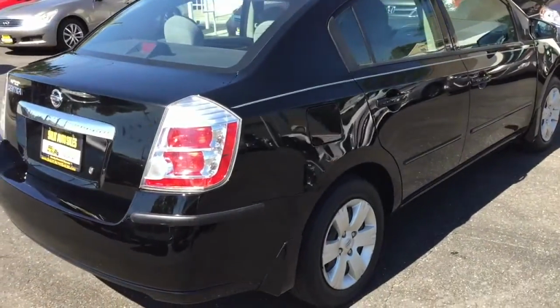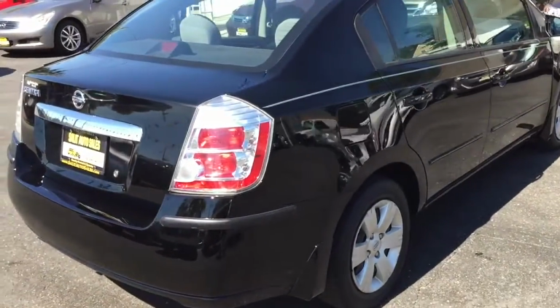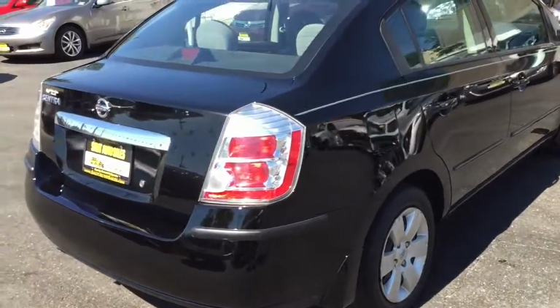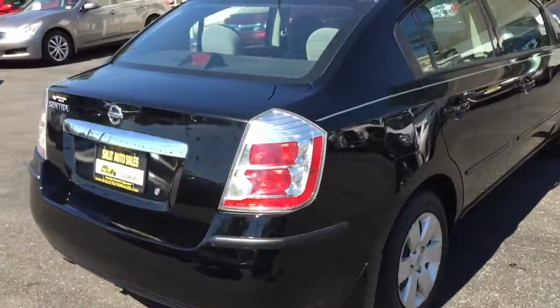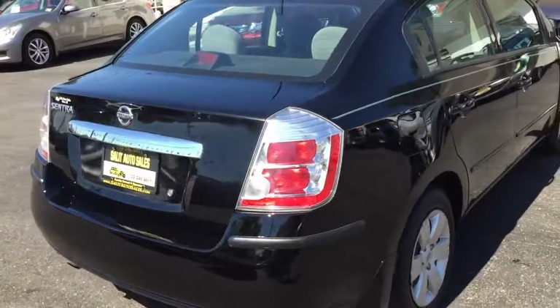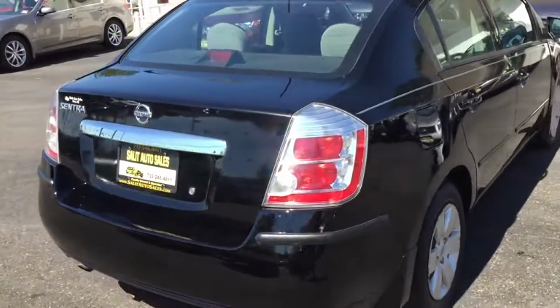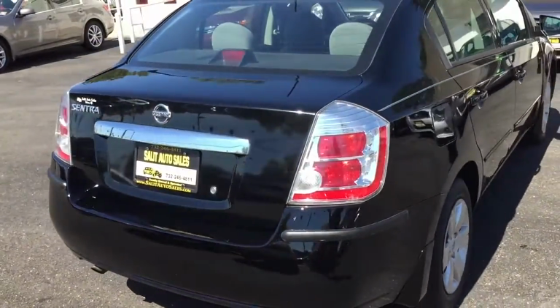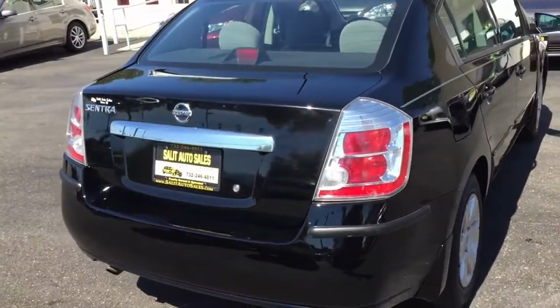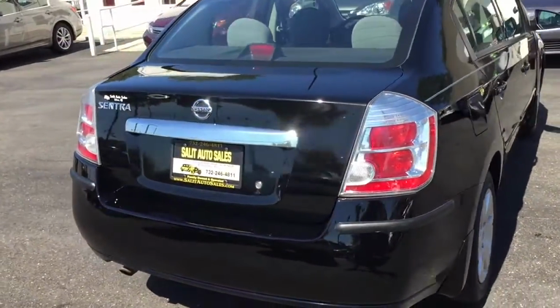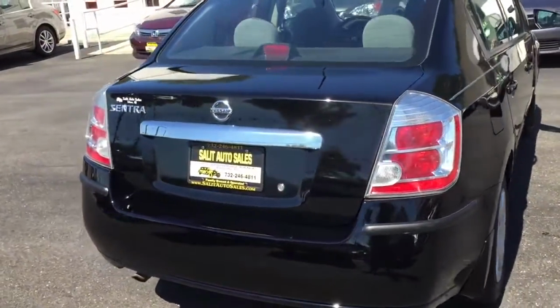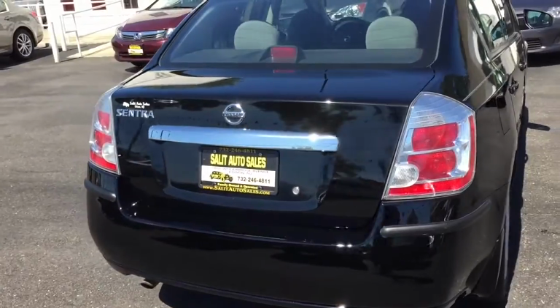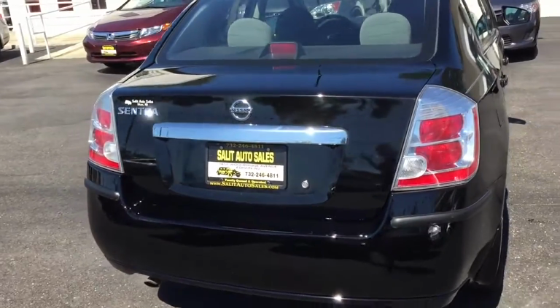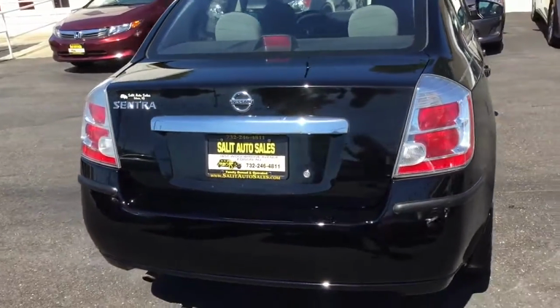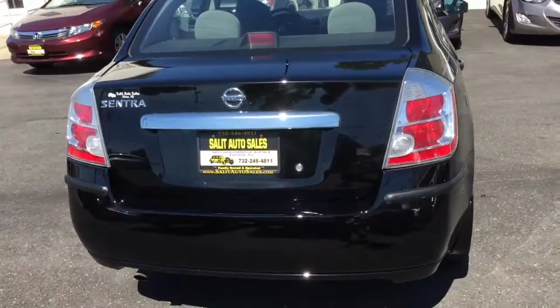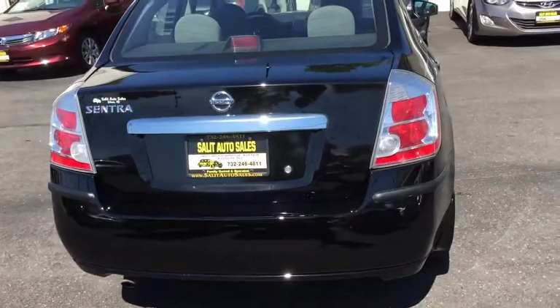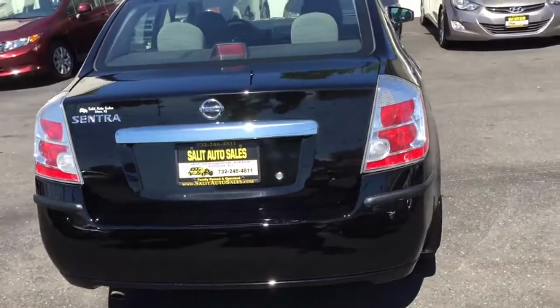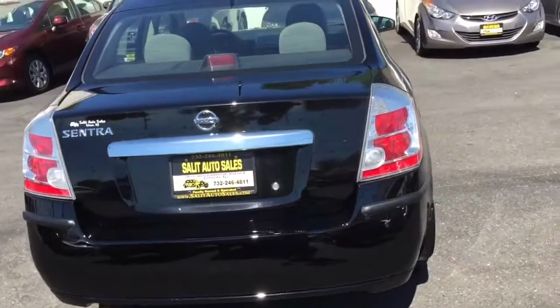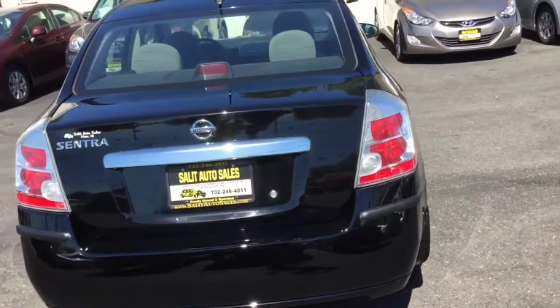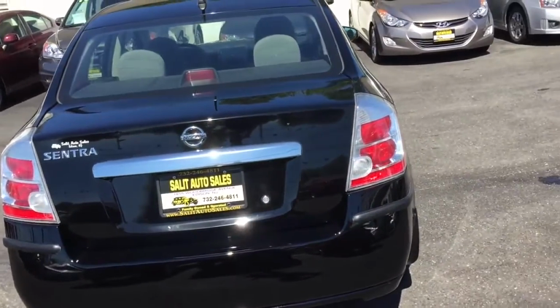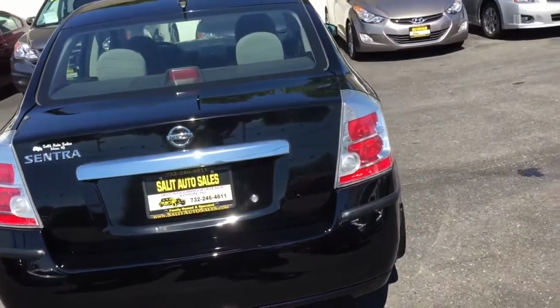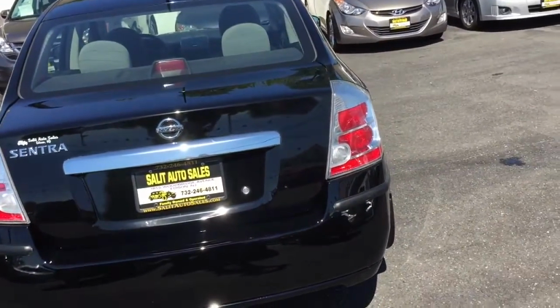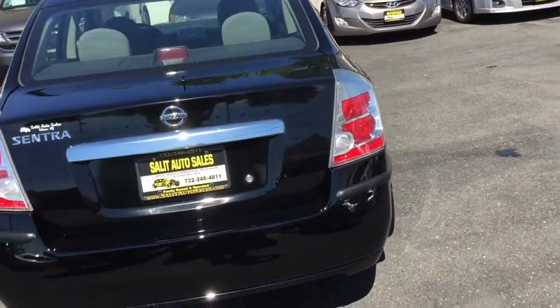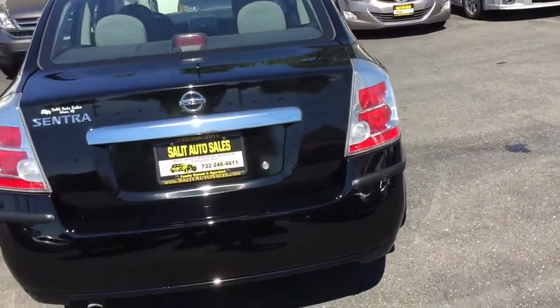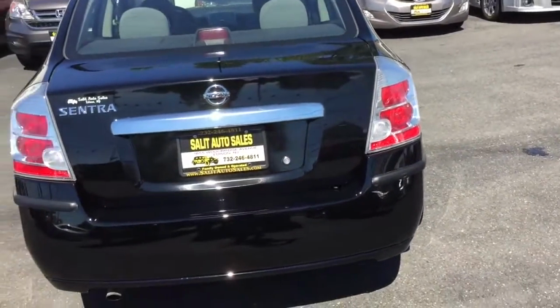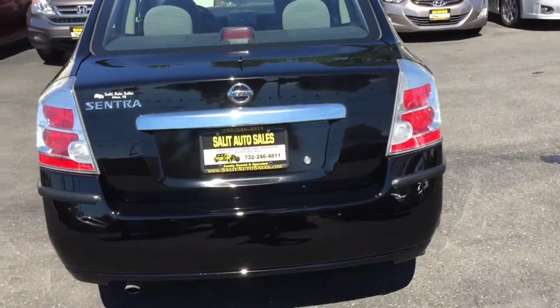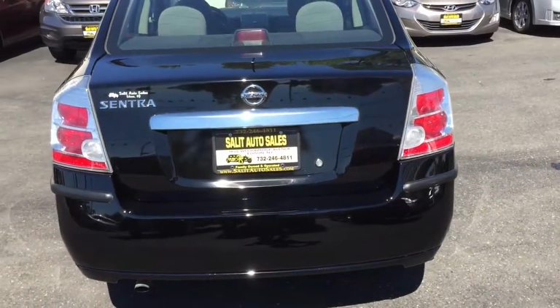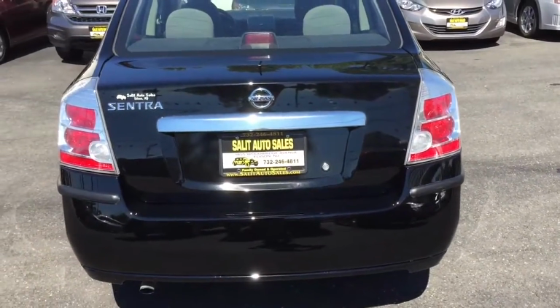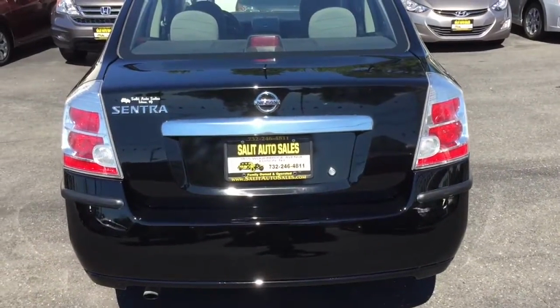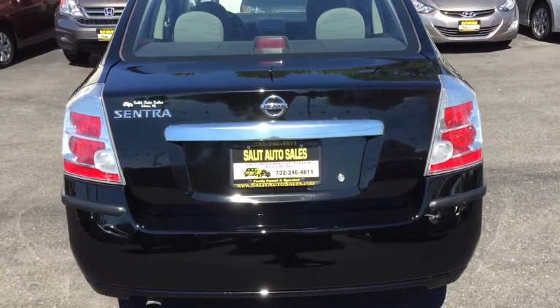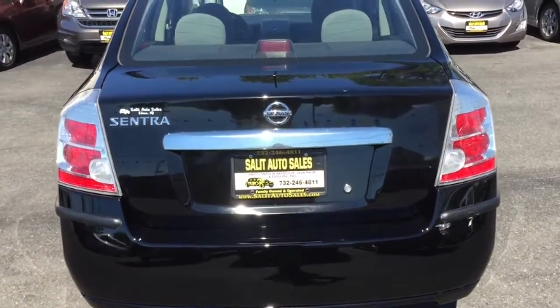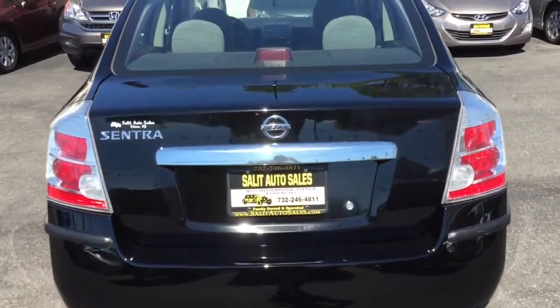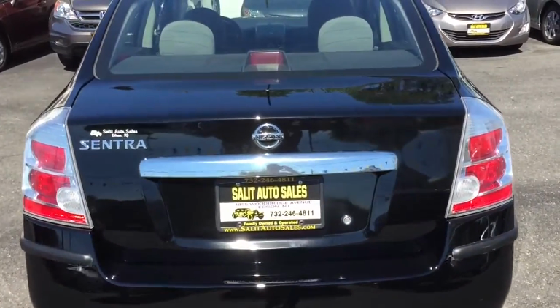And get this — this 2011 only has 28,000 miles on it.